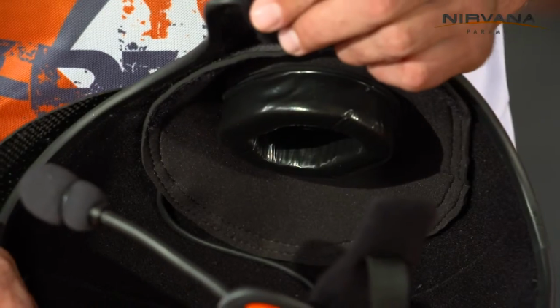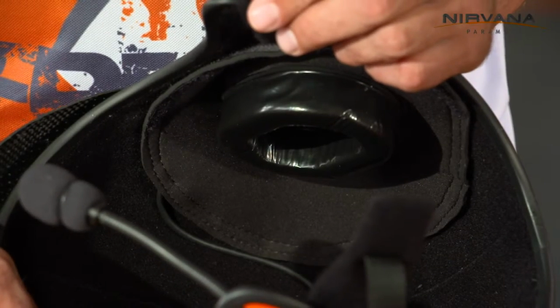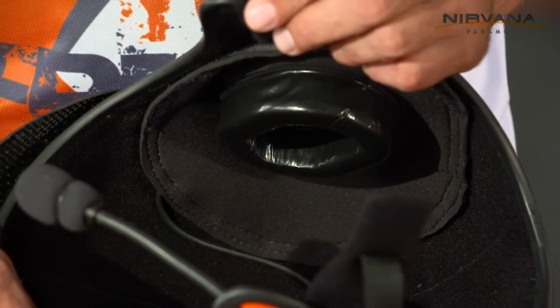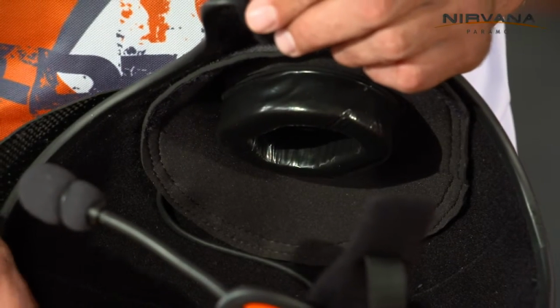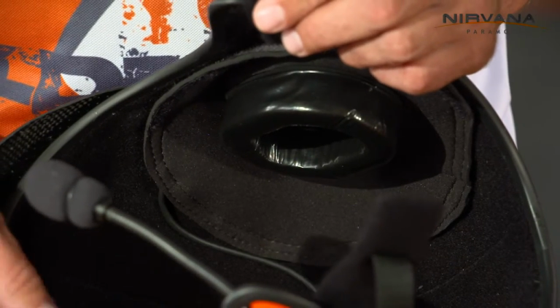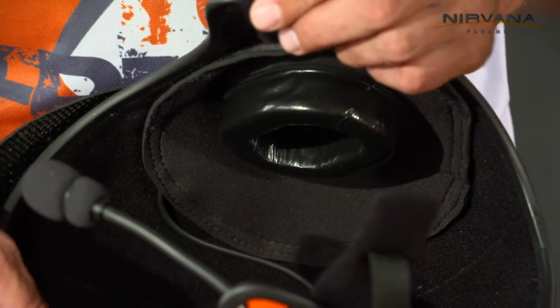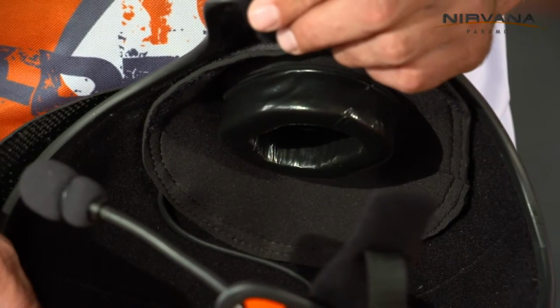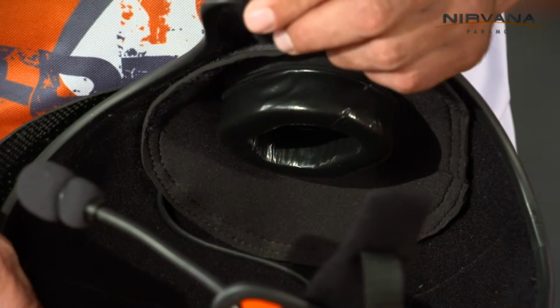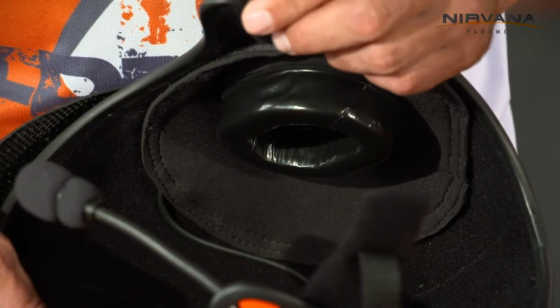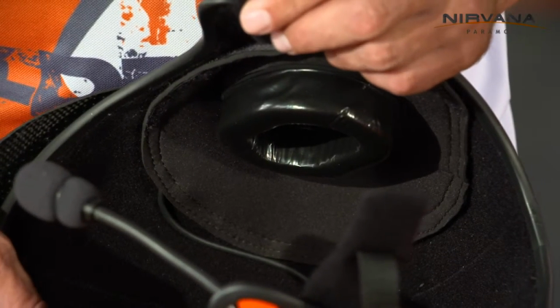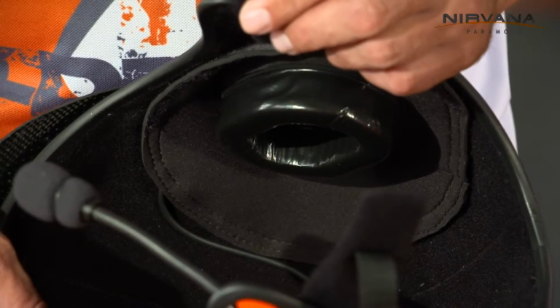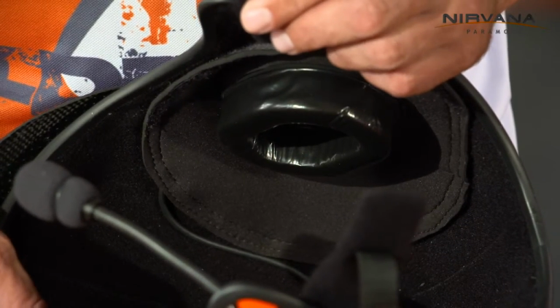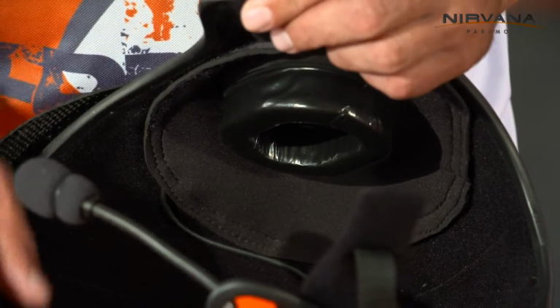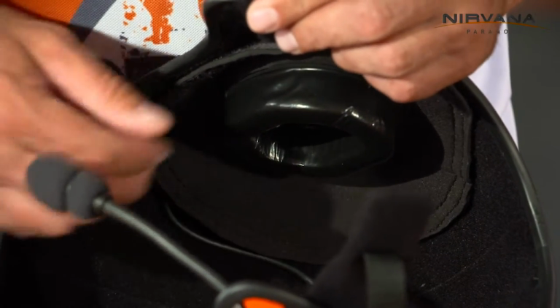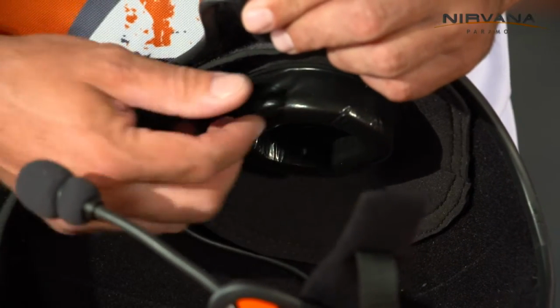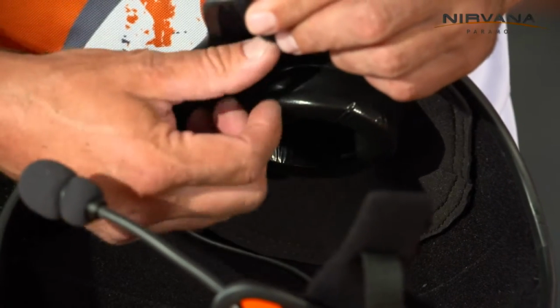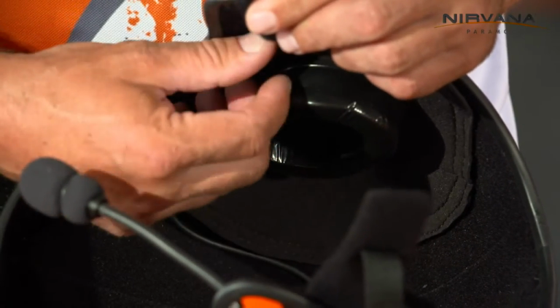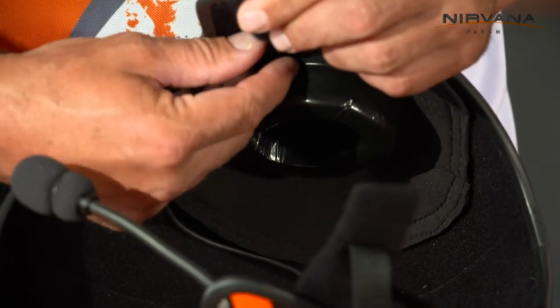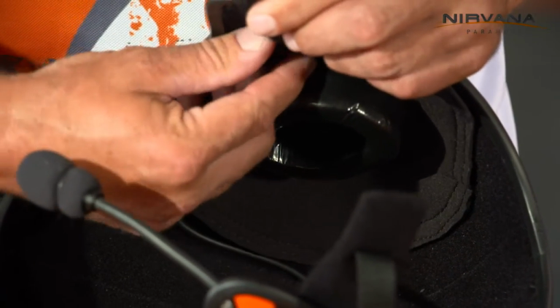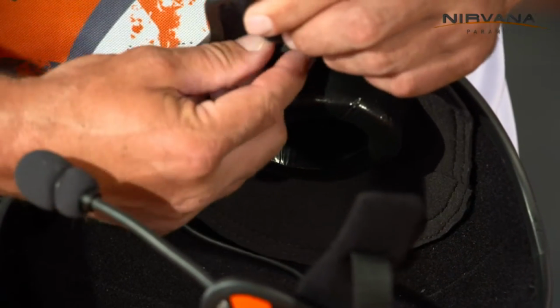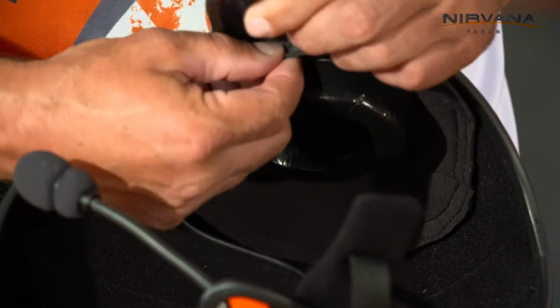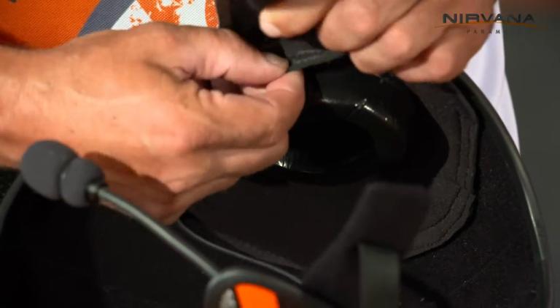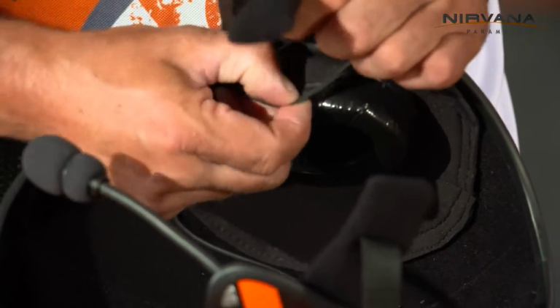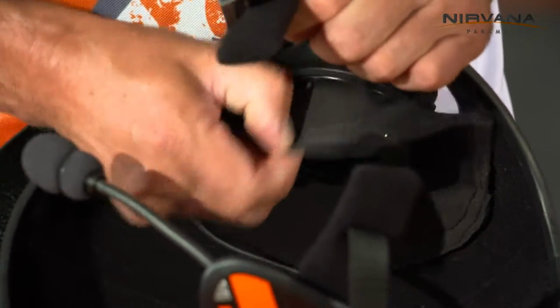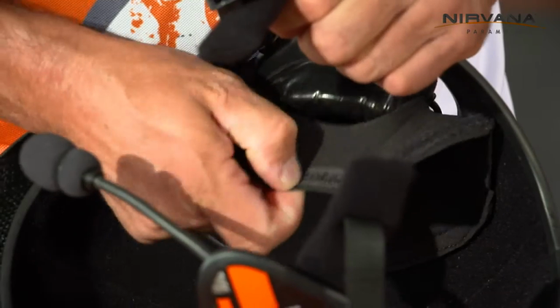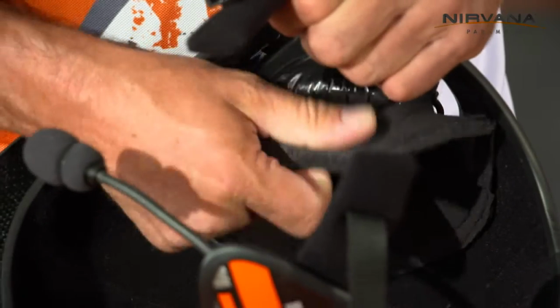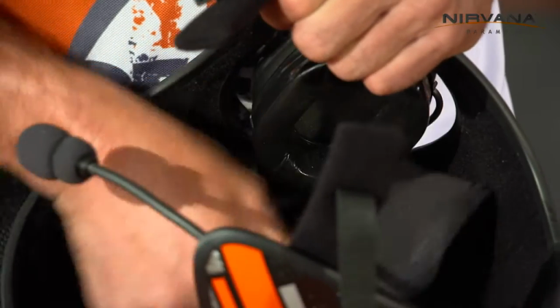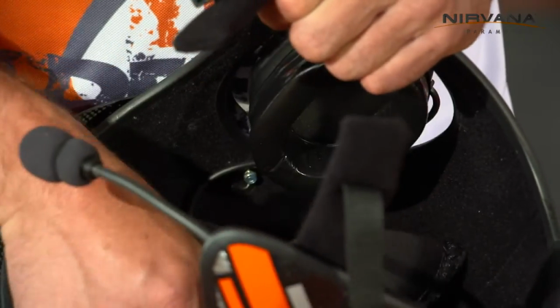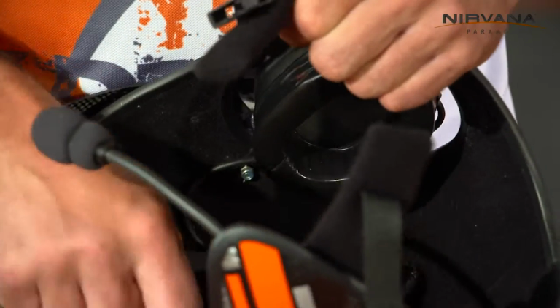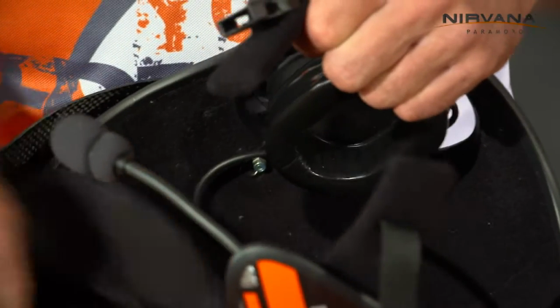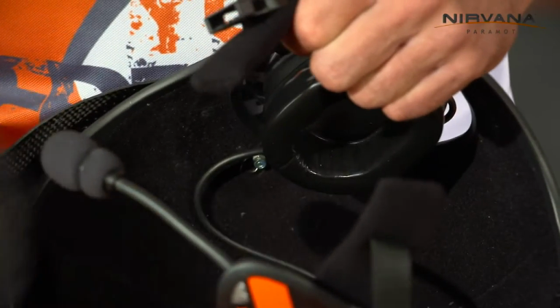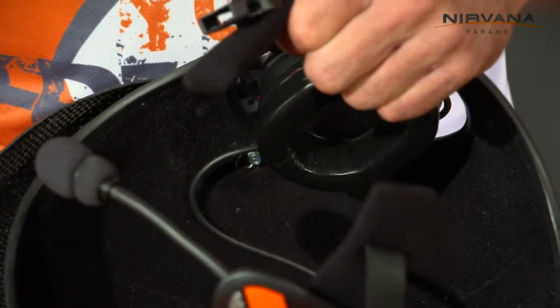If you fly in hot summer conditions, you can easily remove the neoprene covers like this.